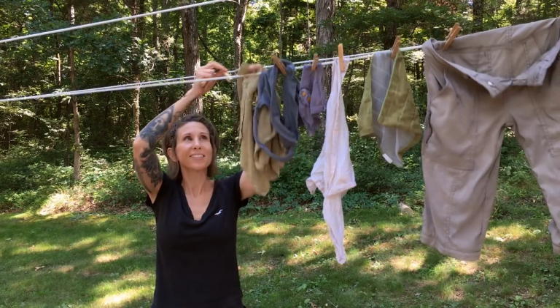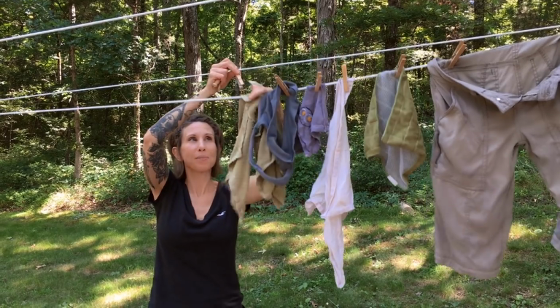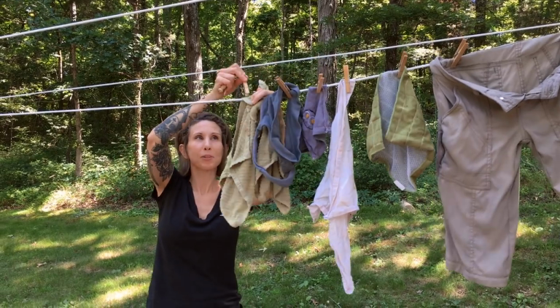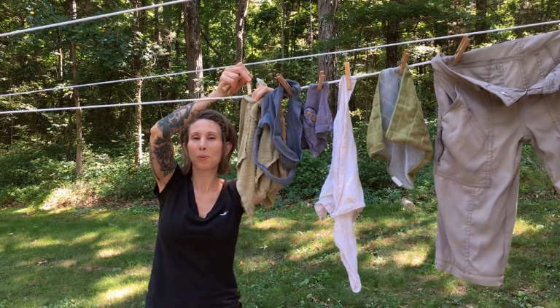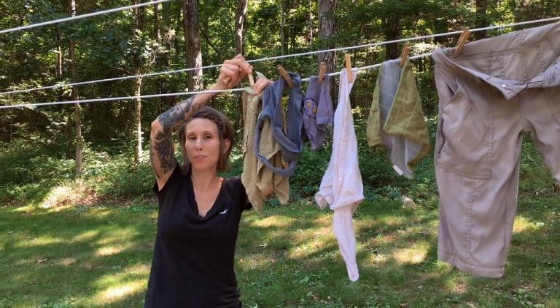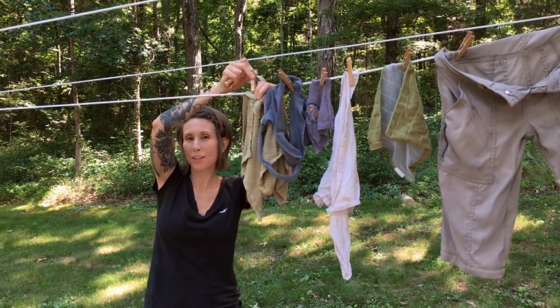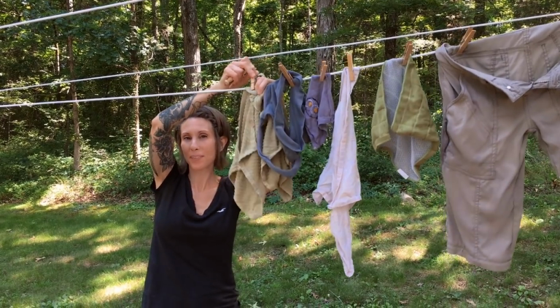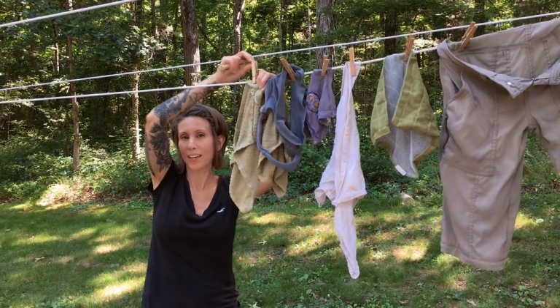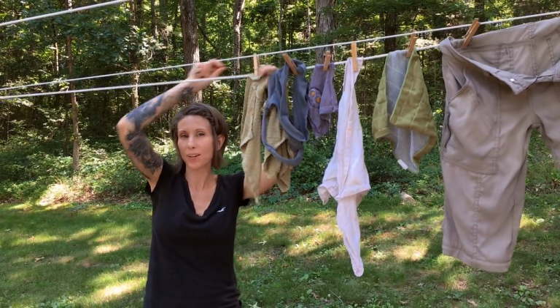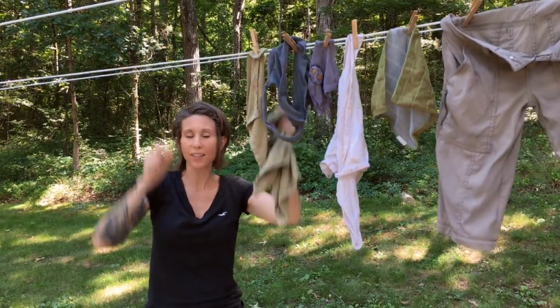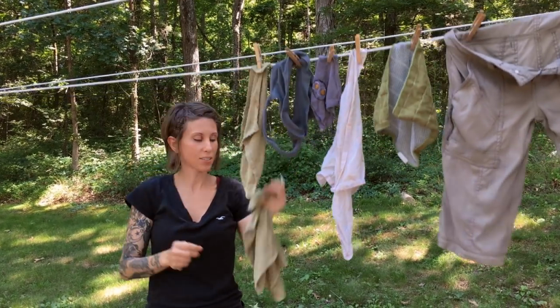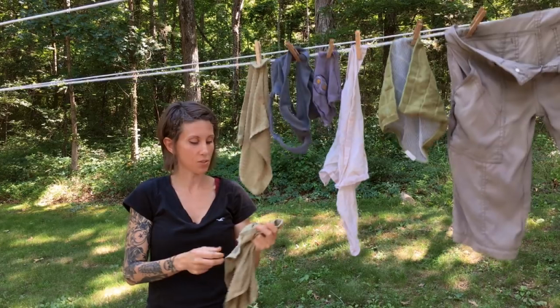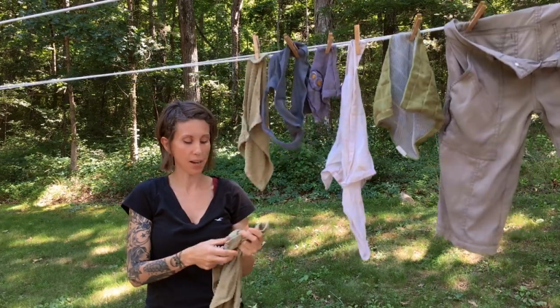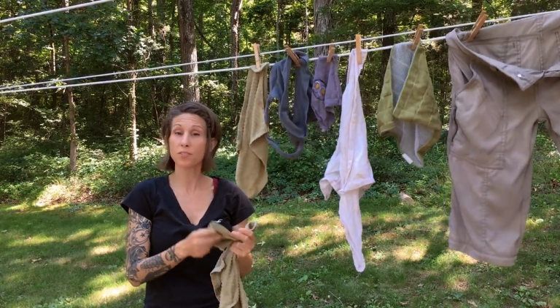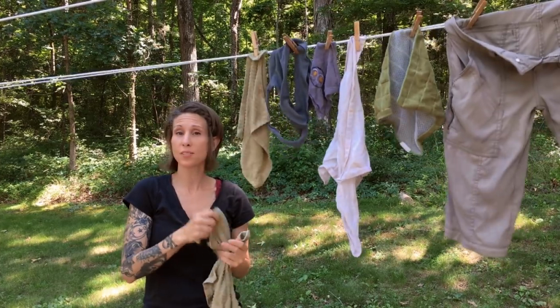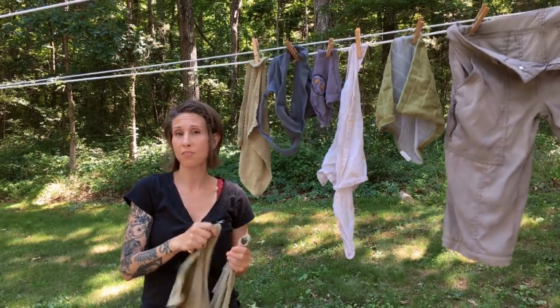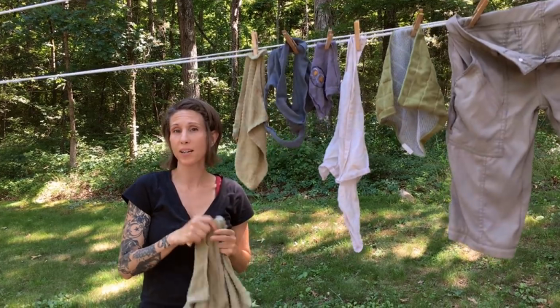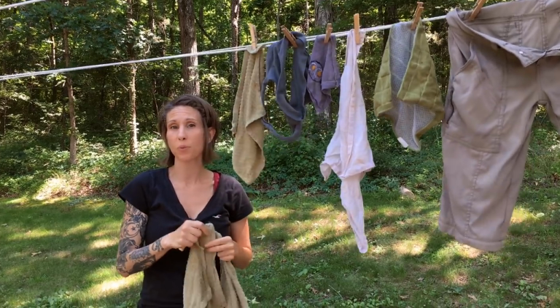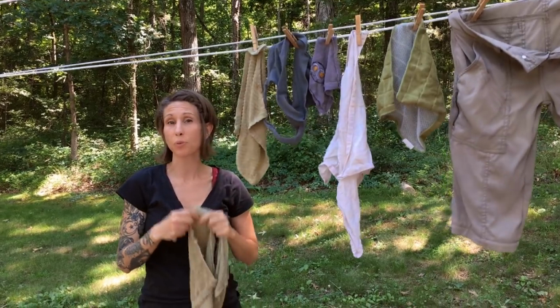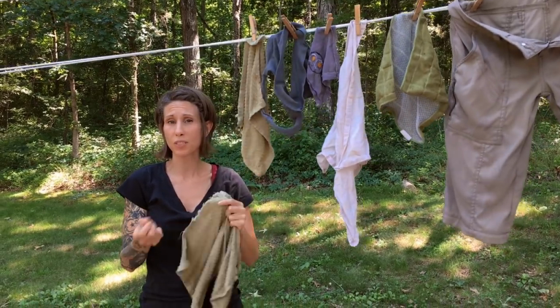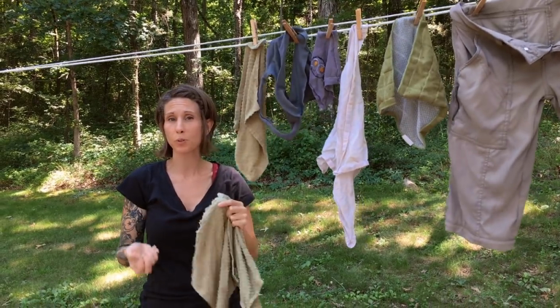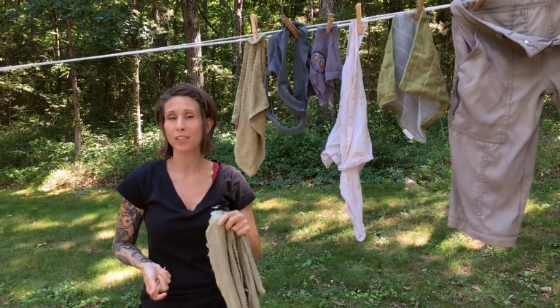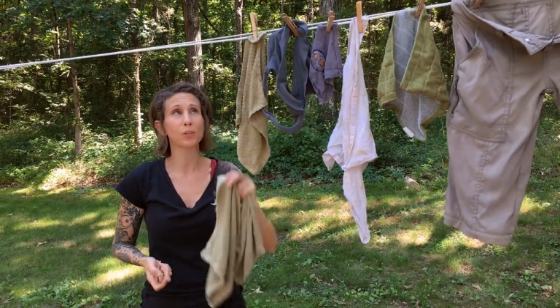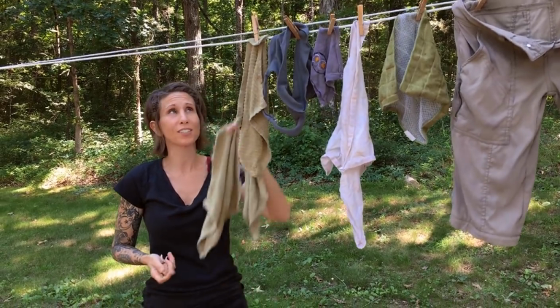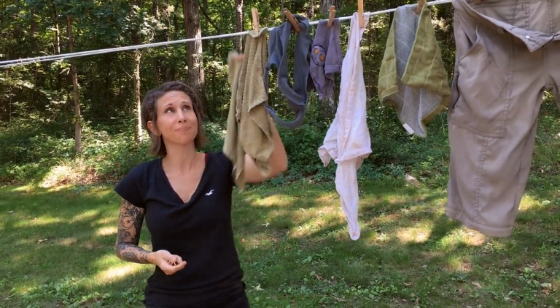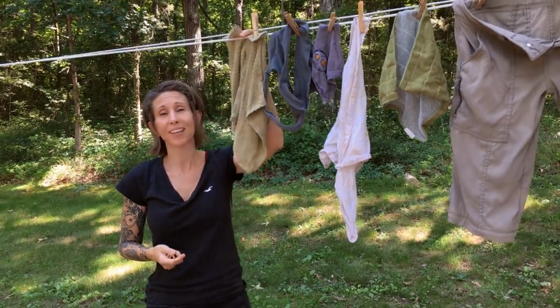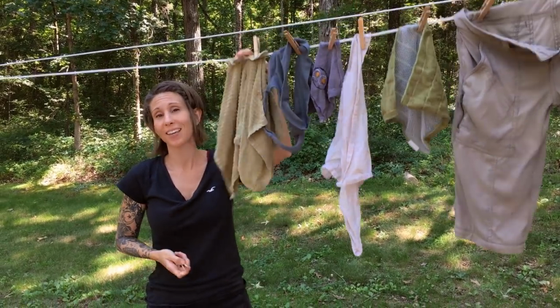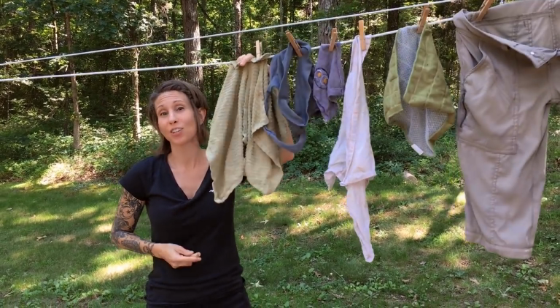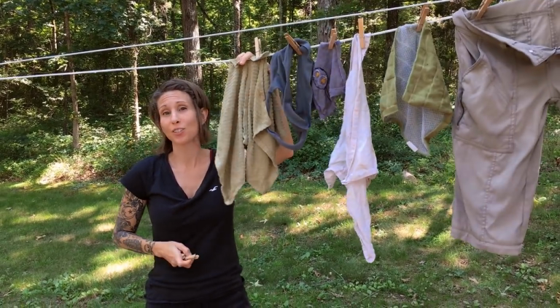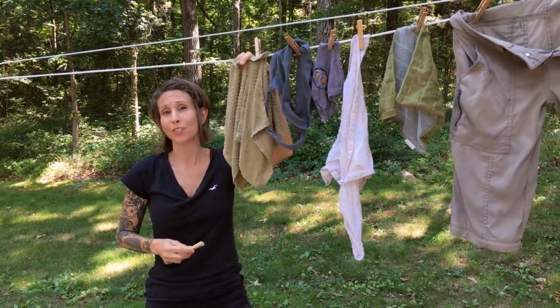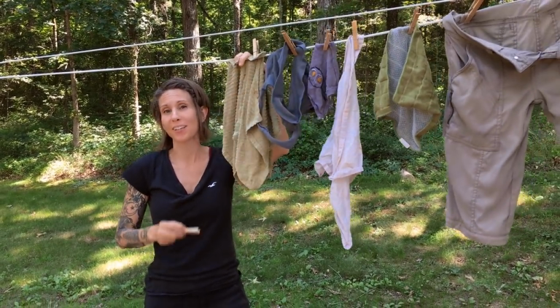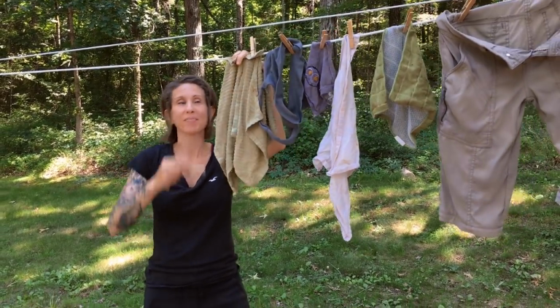Hey, it's Jake. This is Amy from Gilbrook Farm, and I want to talk to you about how you can save money with a real simple trick, which is using a clothesline.